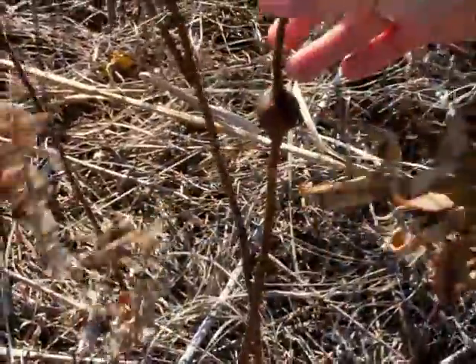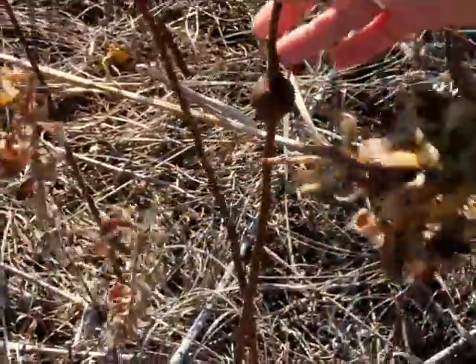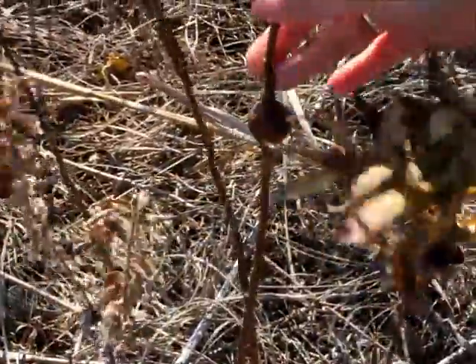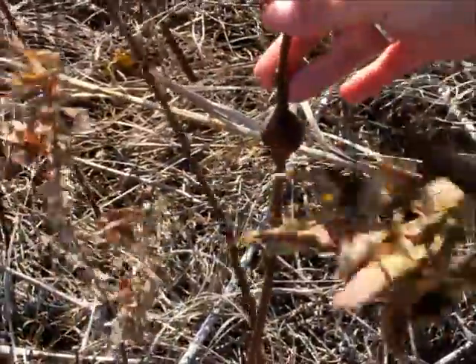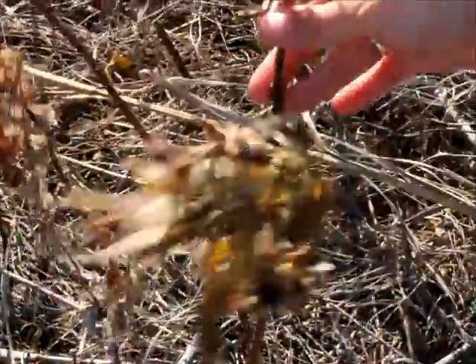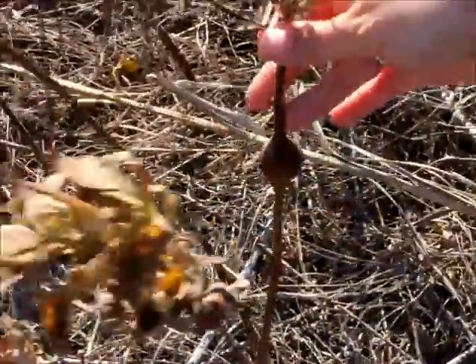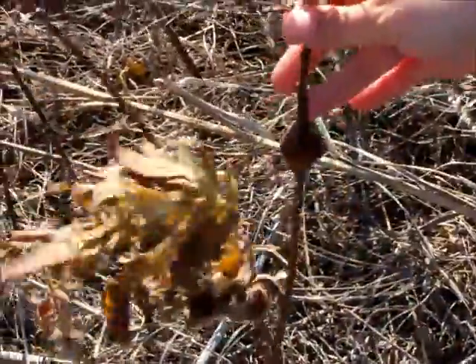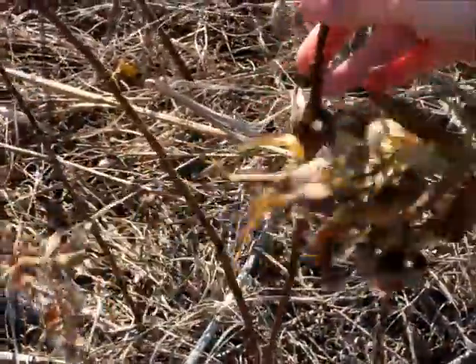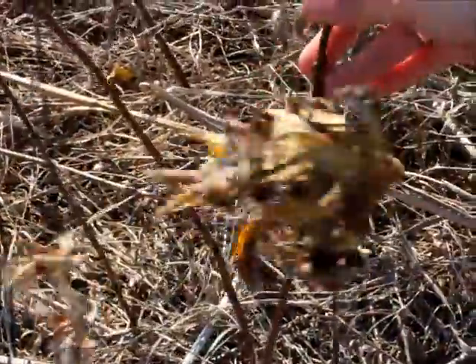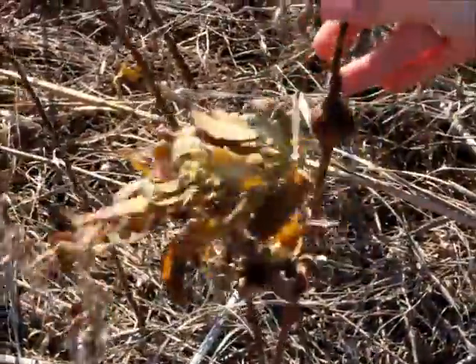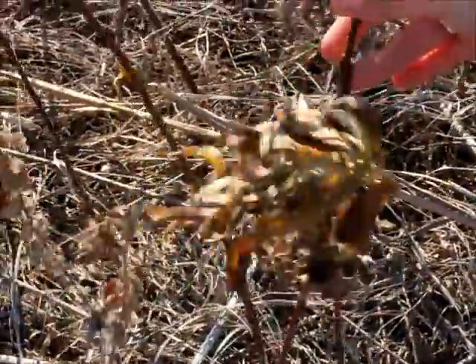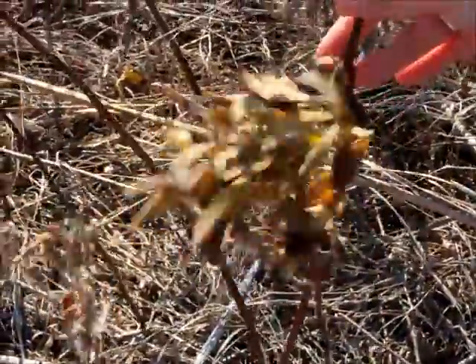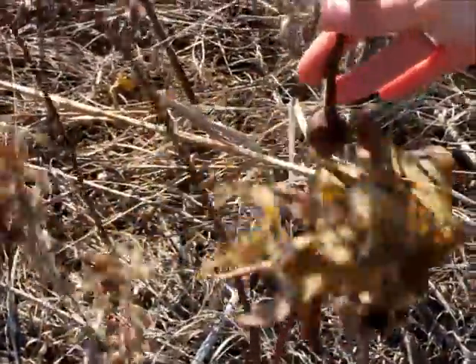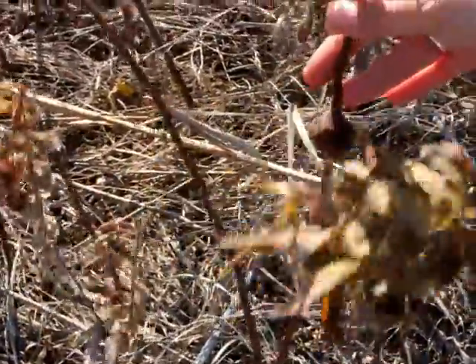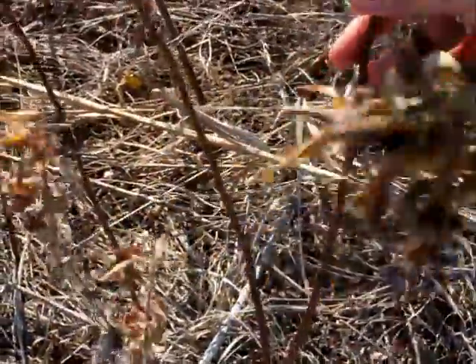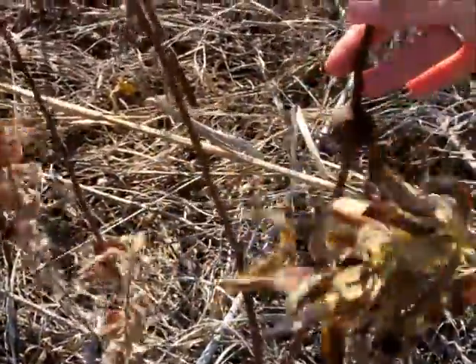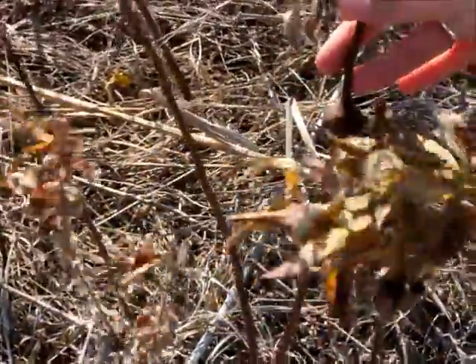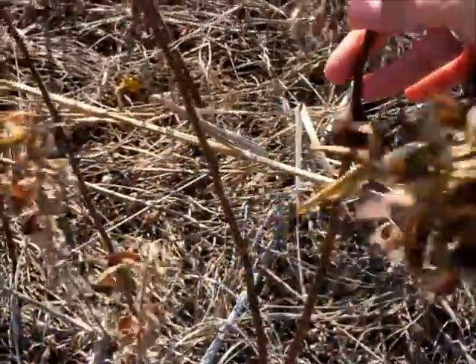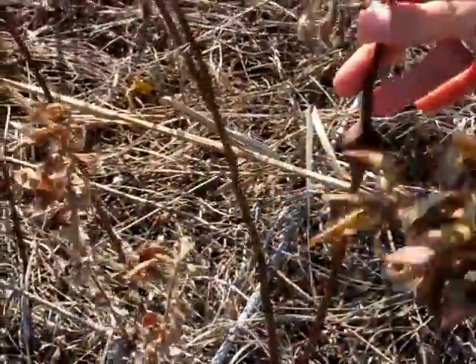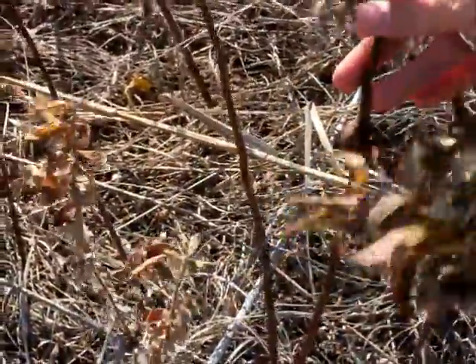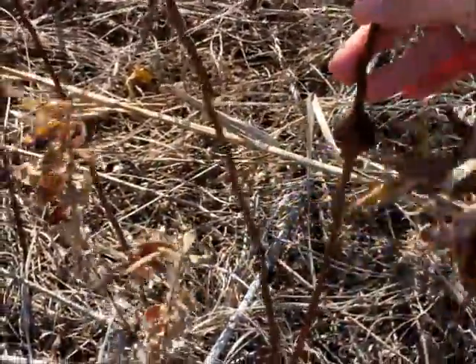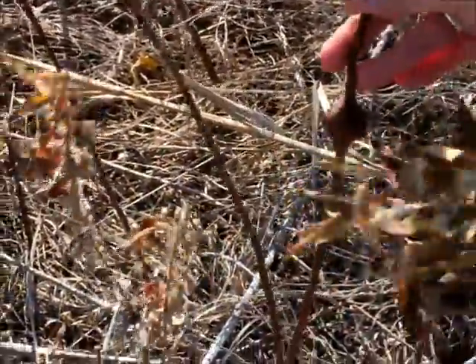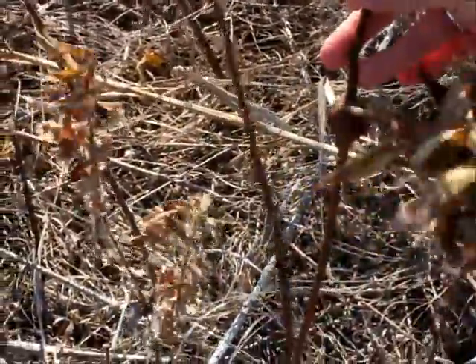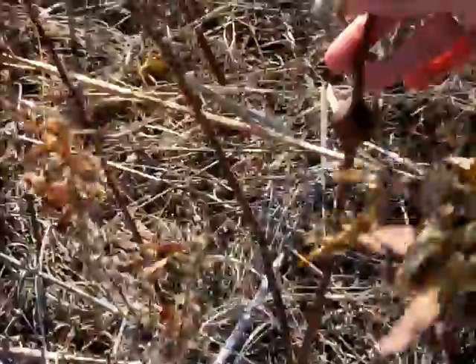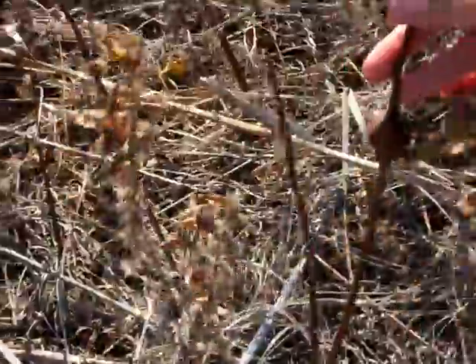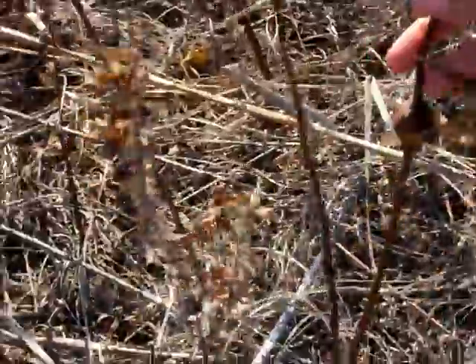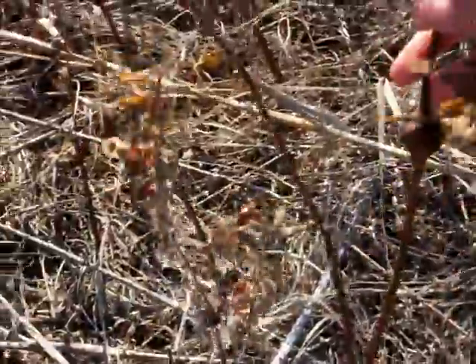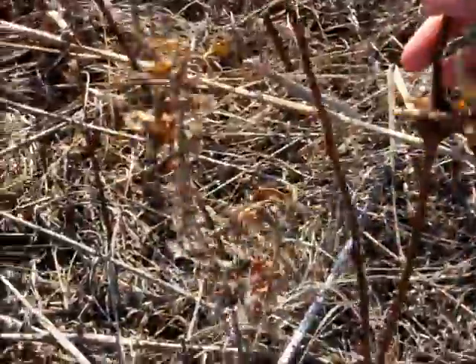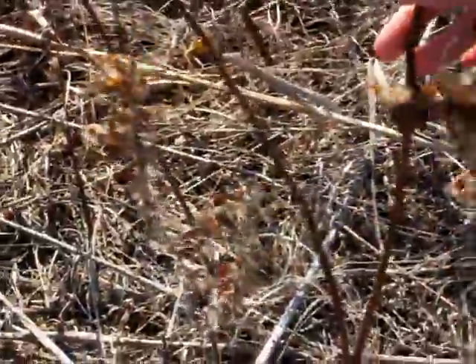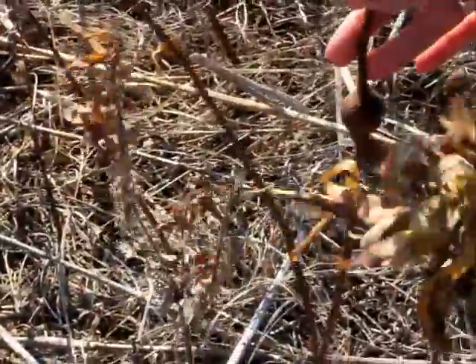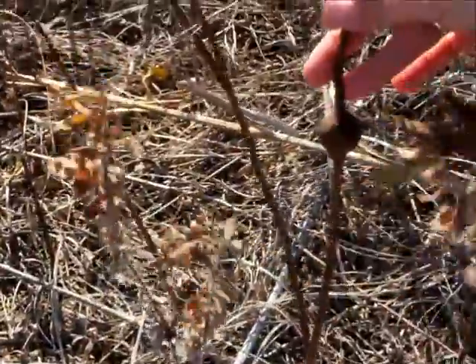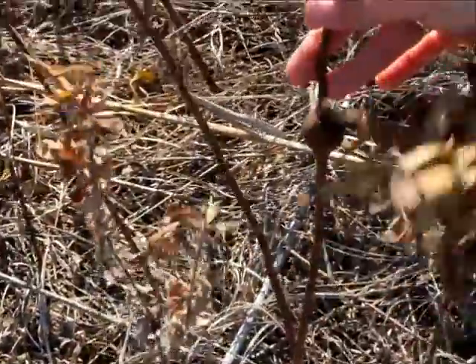Predators are the woodpecker, chickadees, and there are a couple of beetles and wasps that also prey on it.